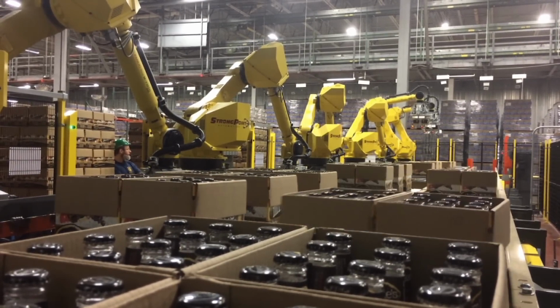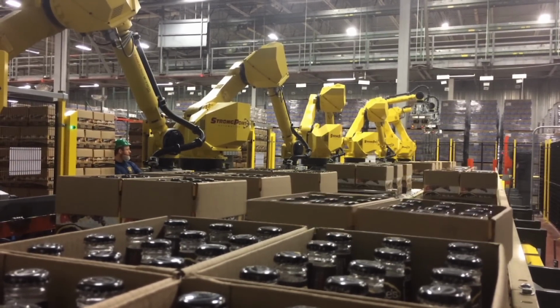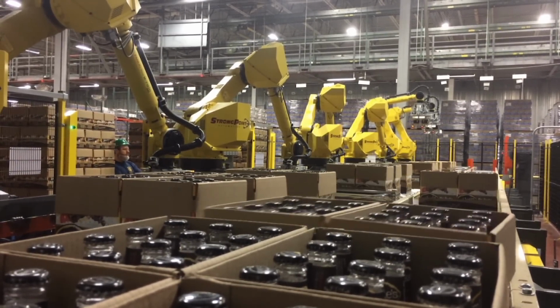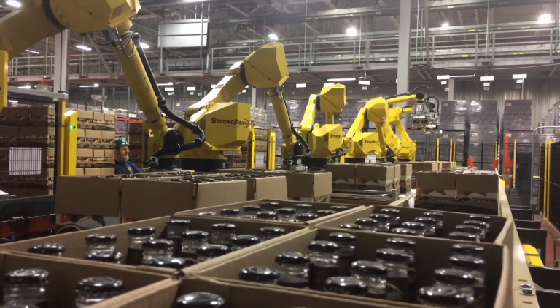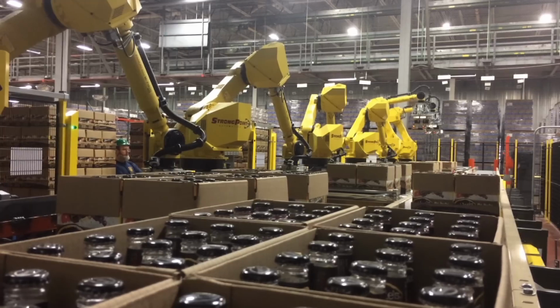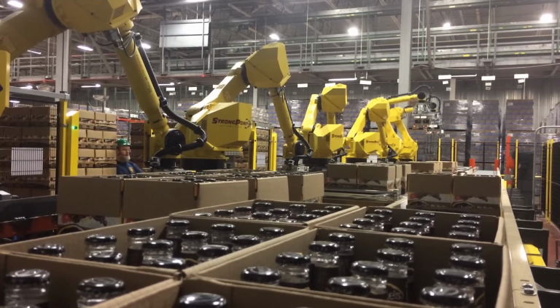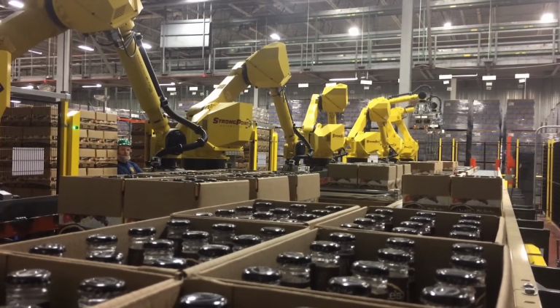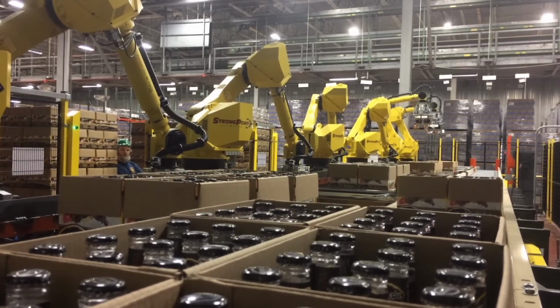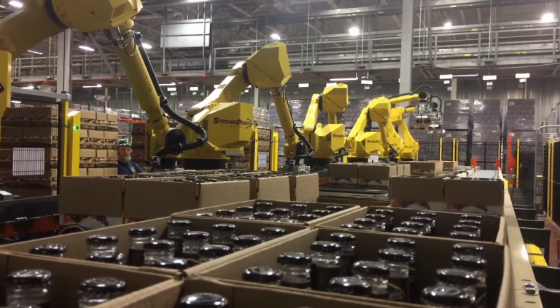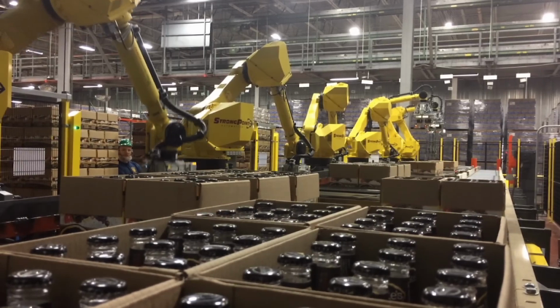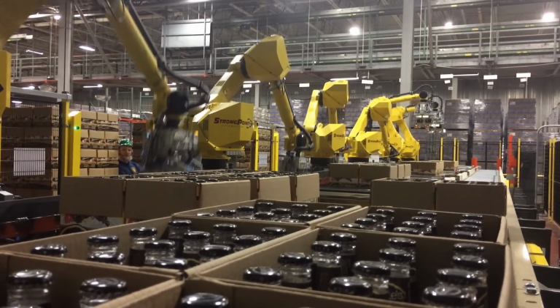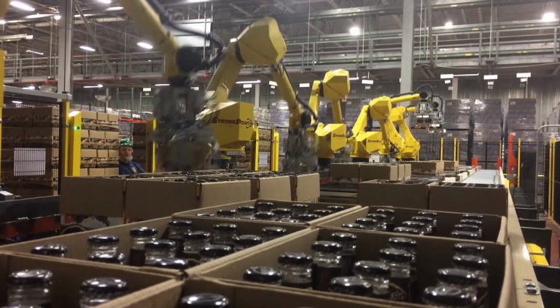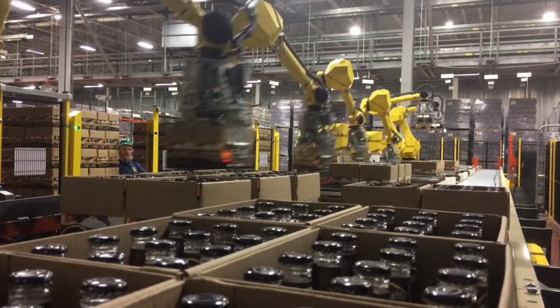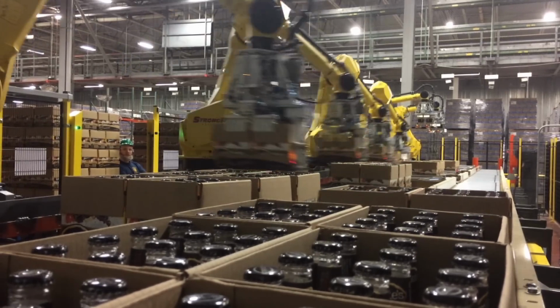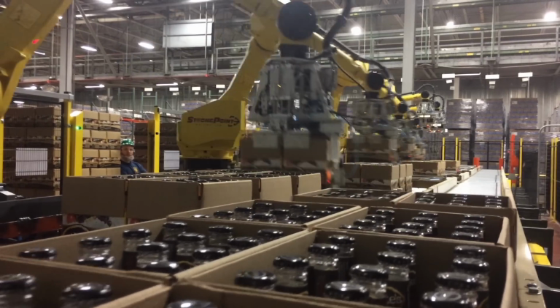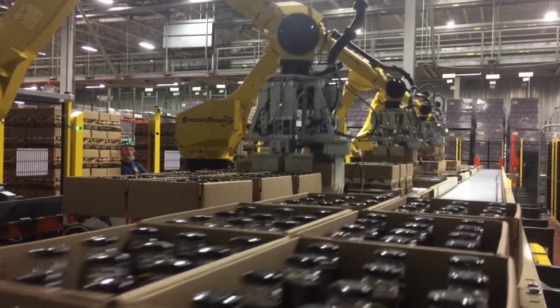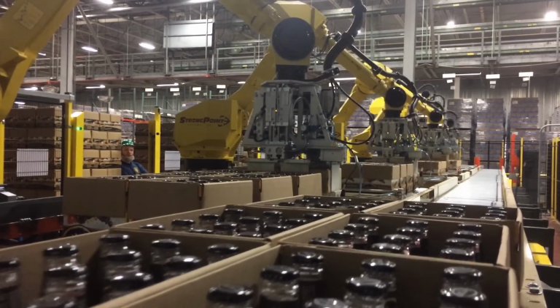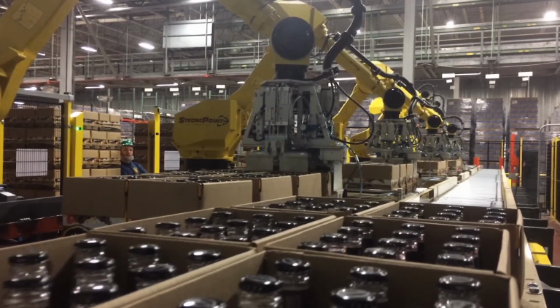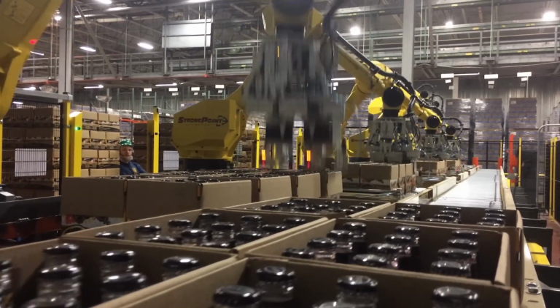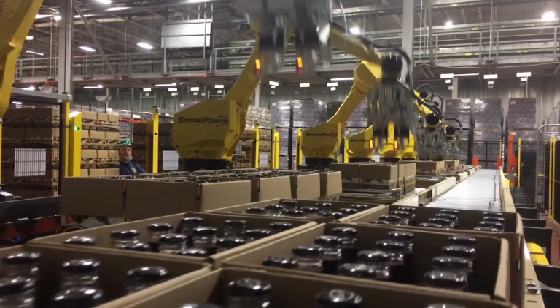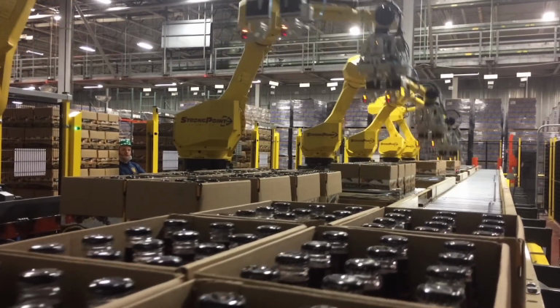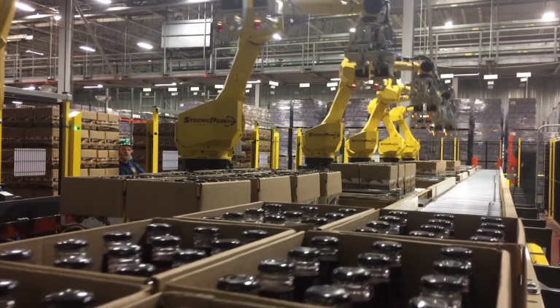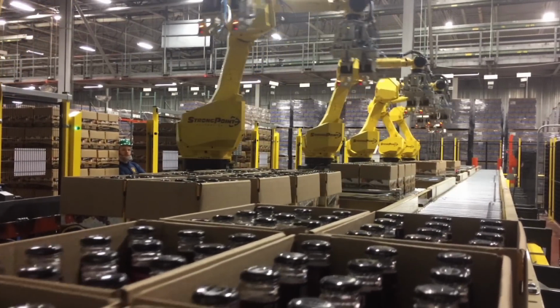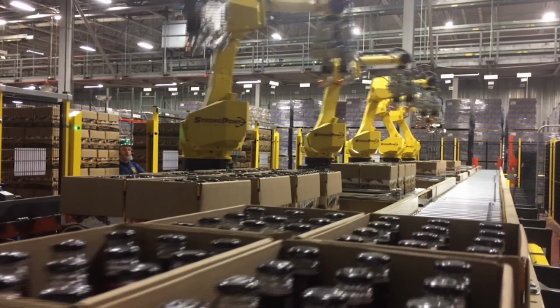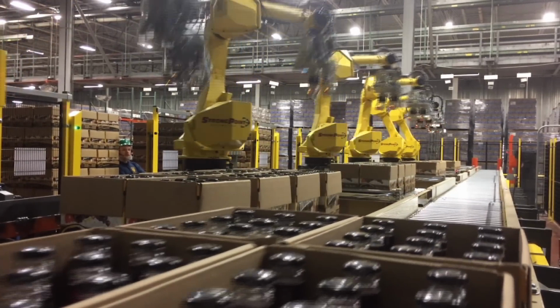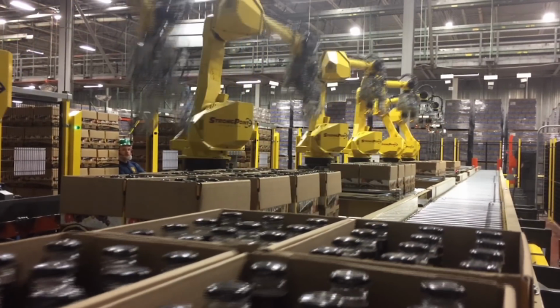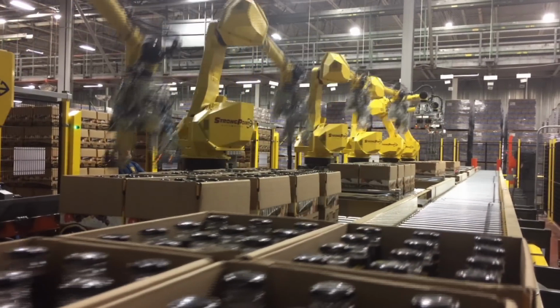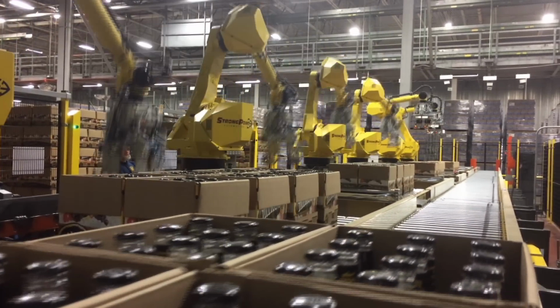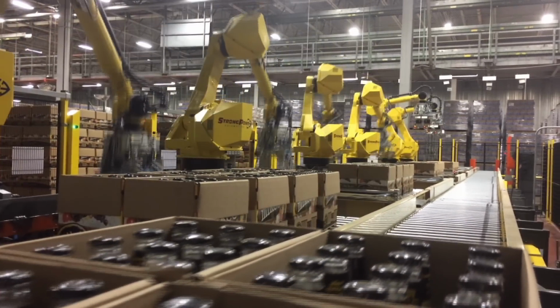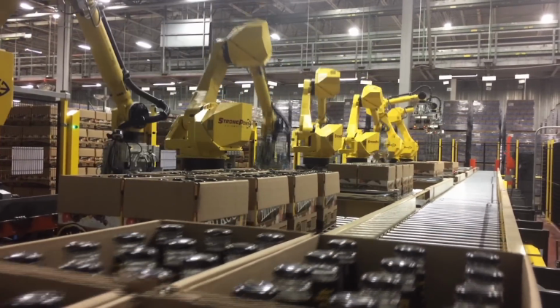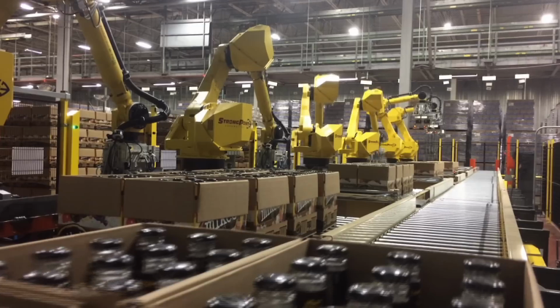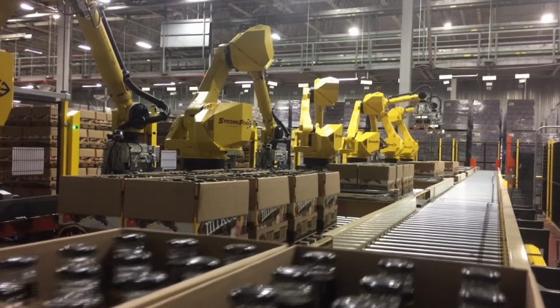Once empty, the pallets are transferred to a pallet stacker to be stacked and taken away by a forklift.